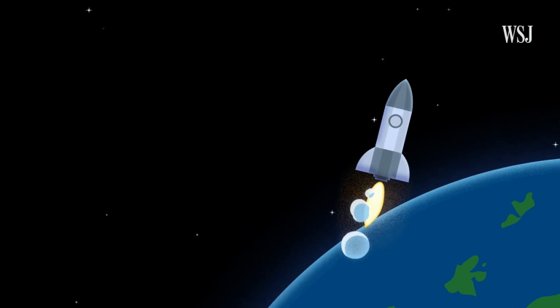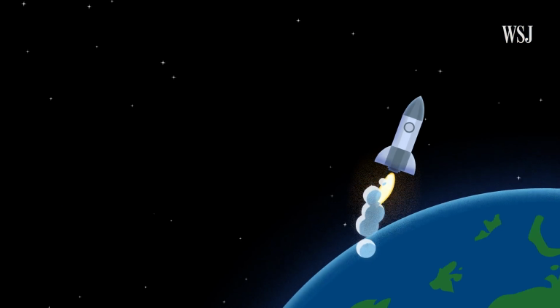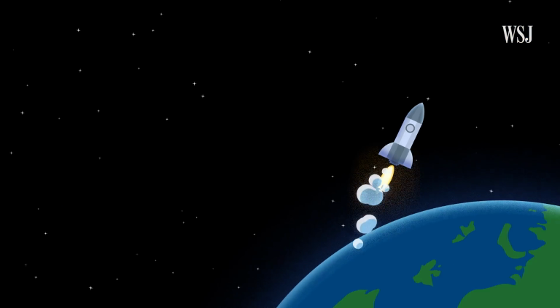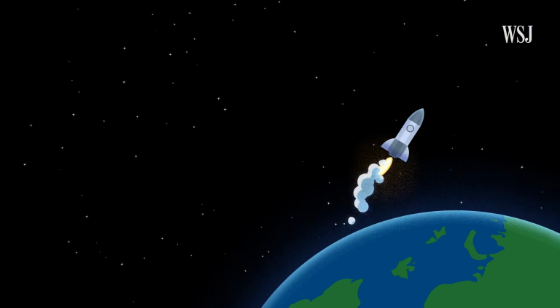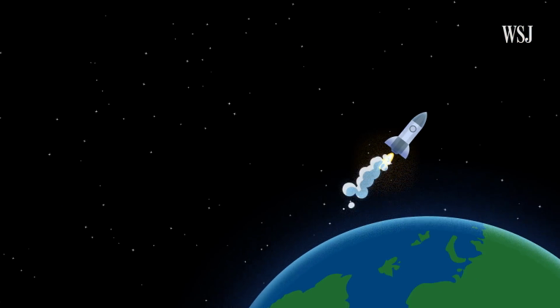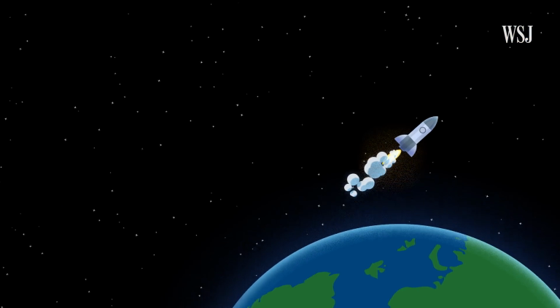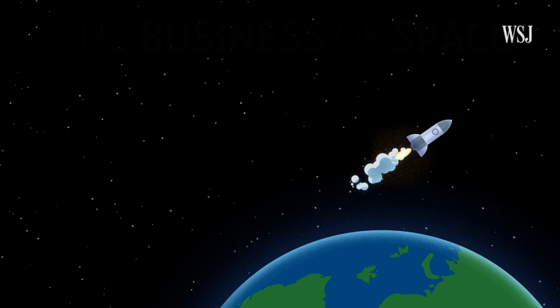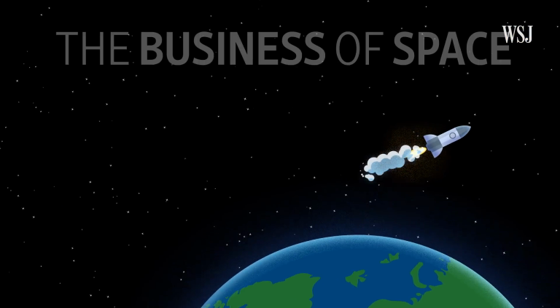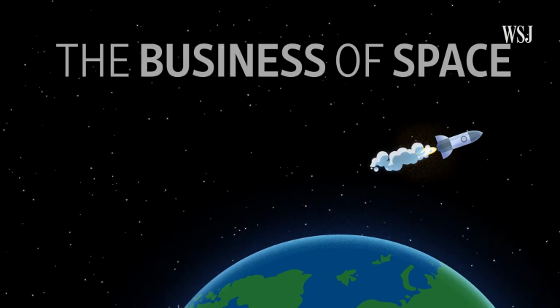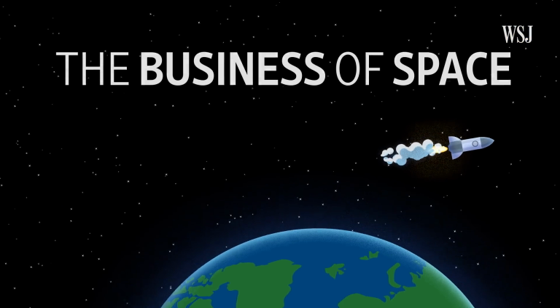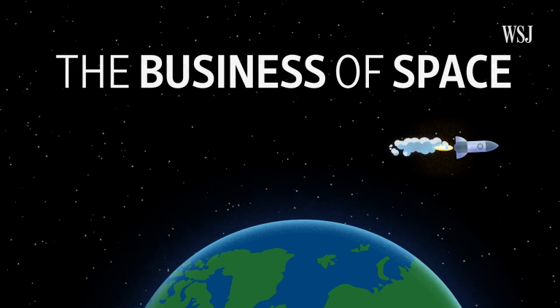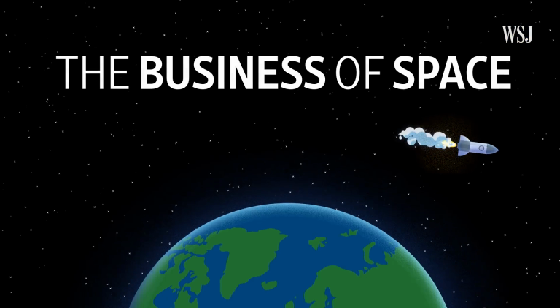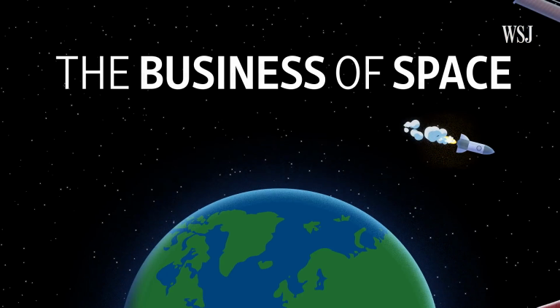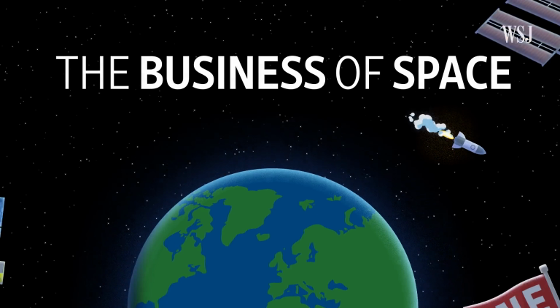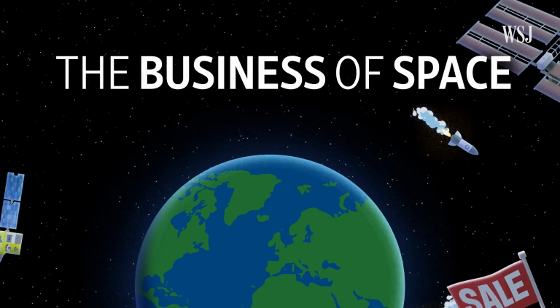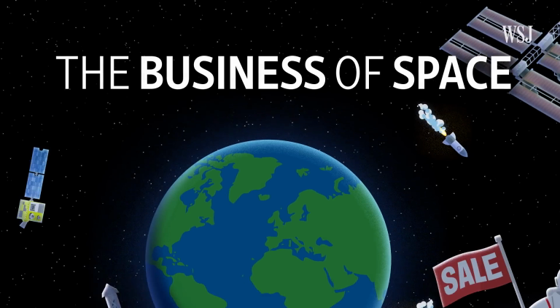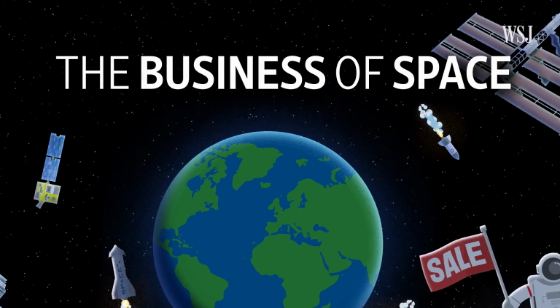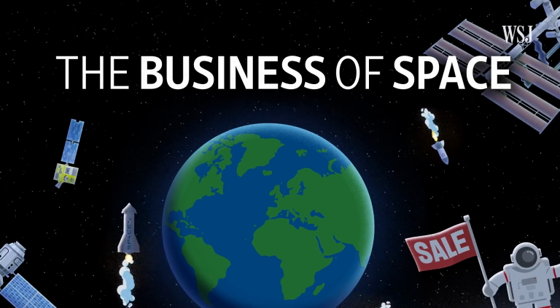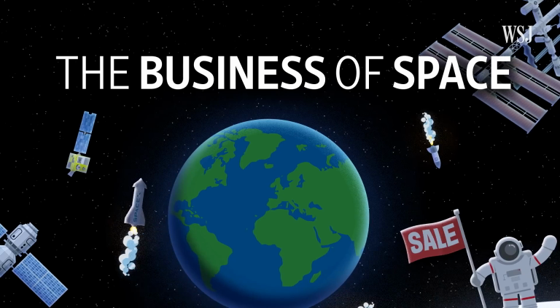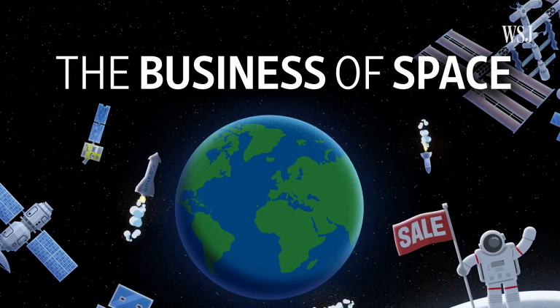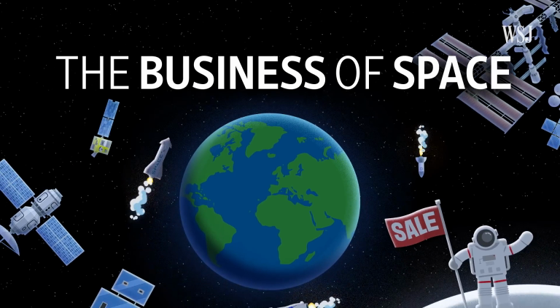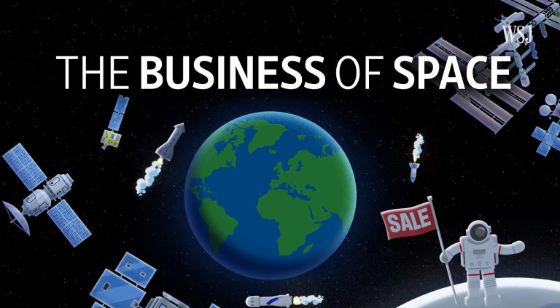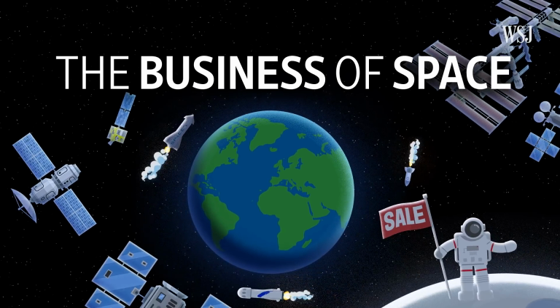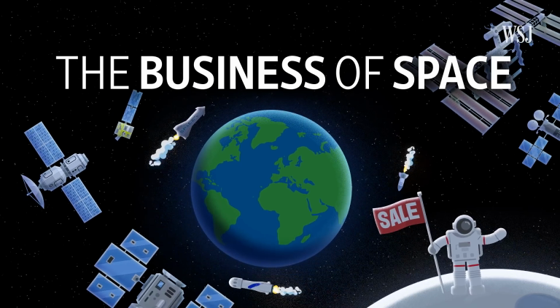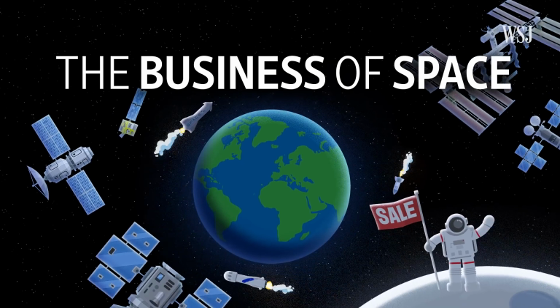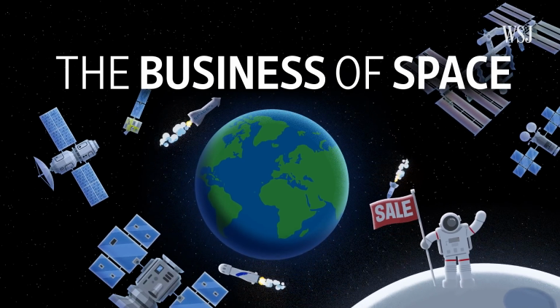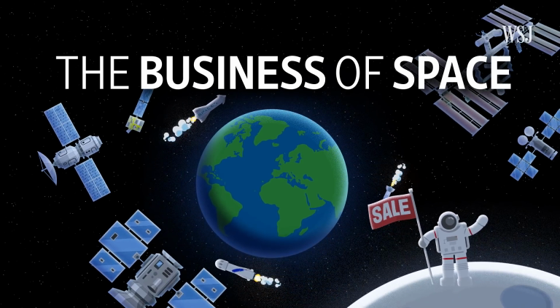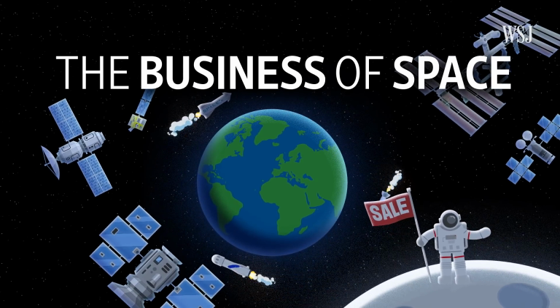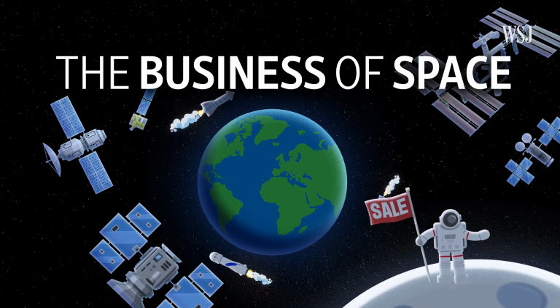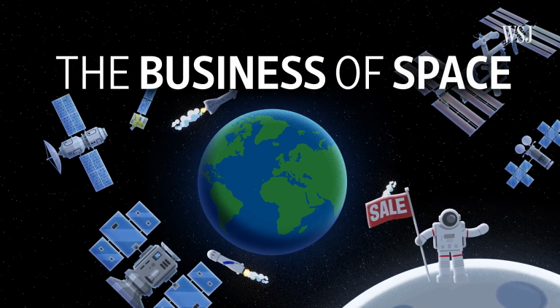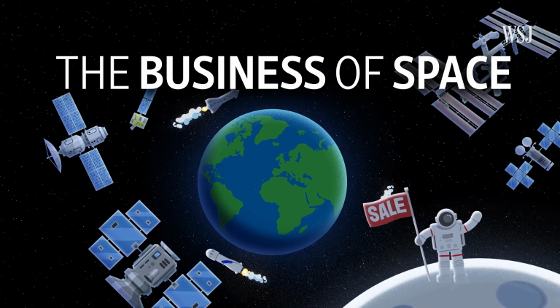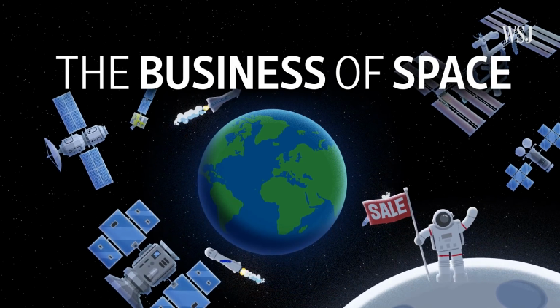This is The Business of Space, a series about the innovative startups capitalizing on a growing commercial space industry.